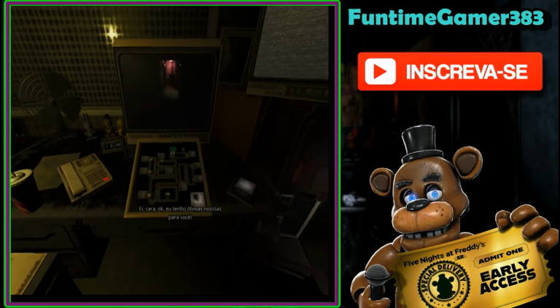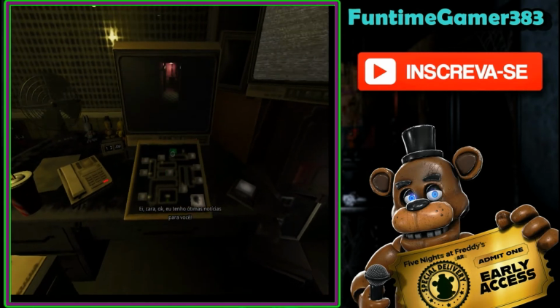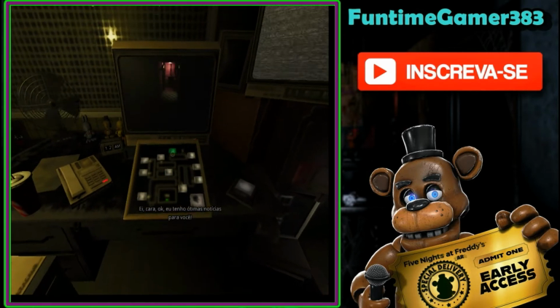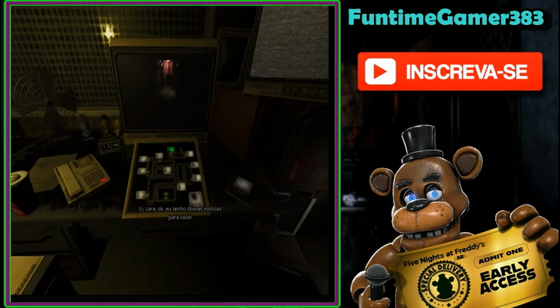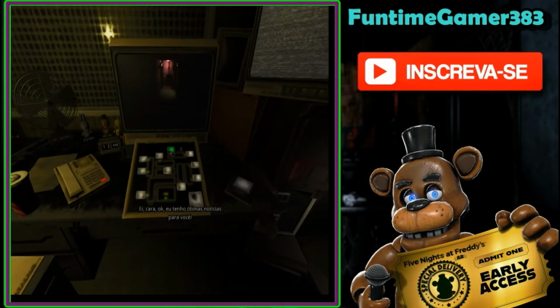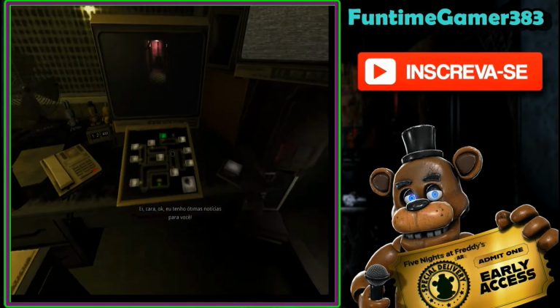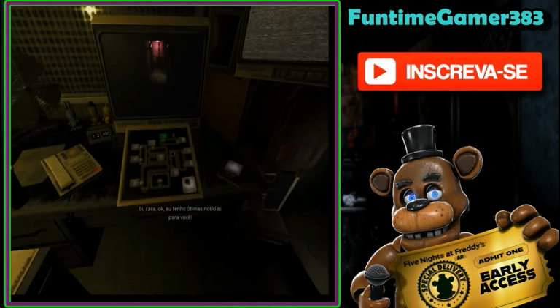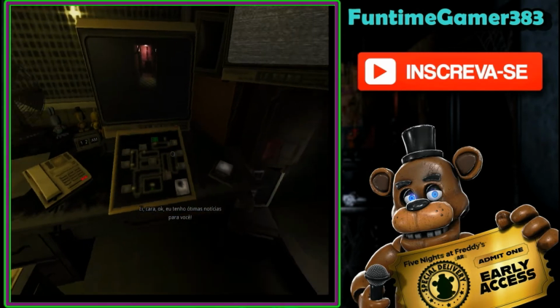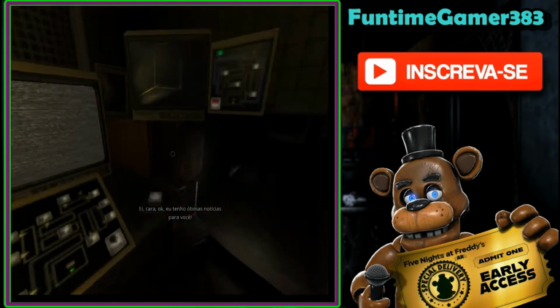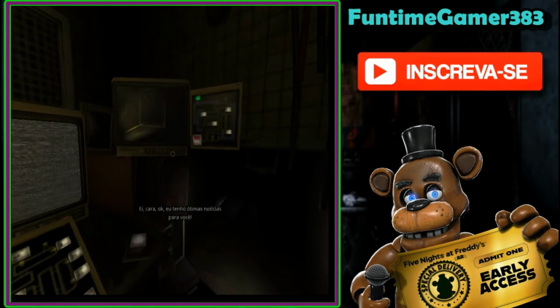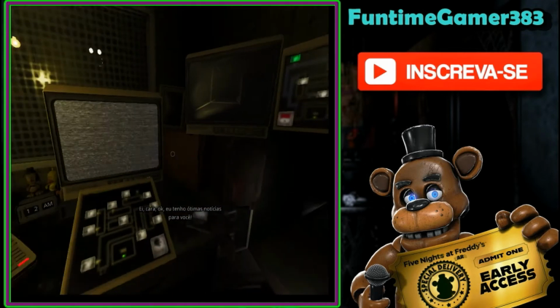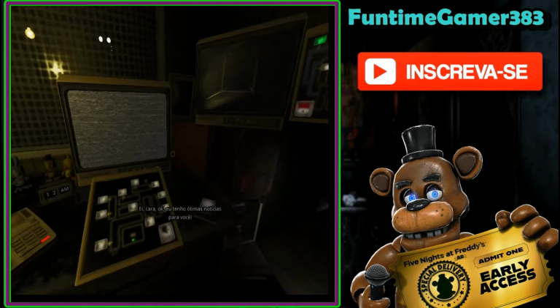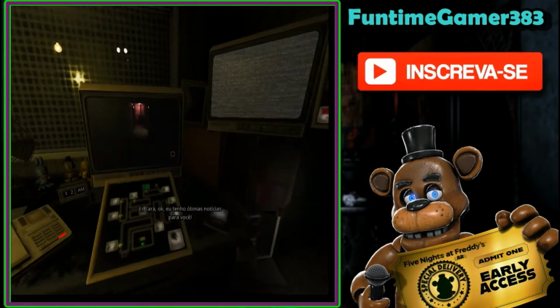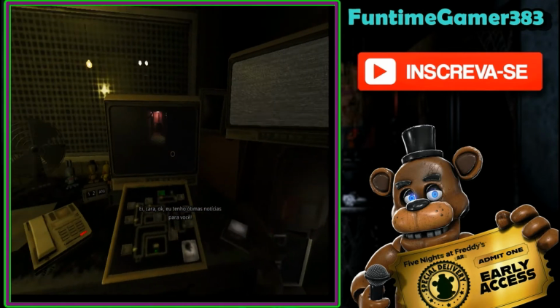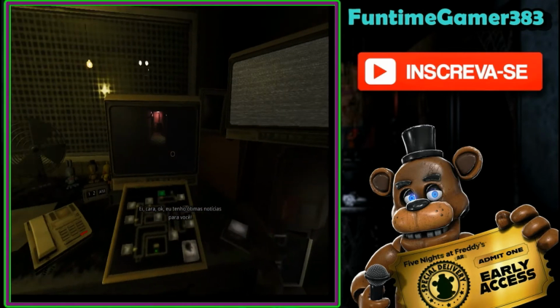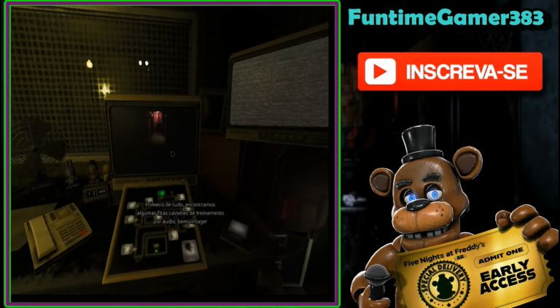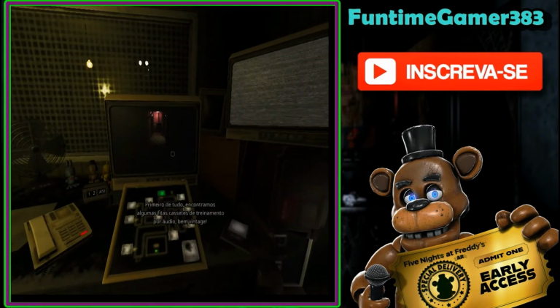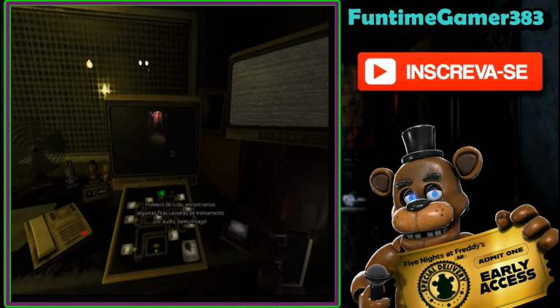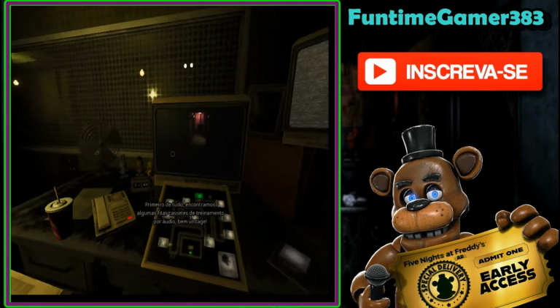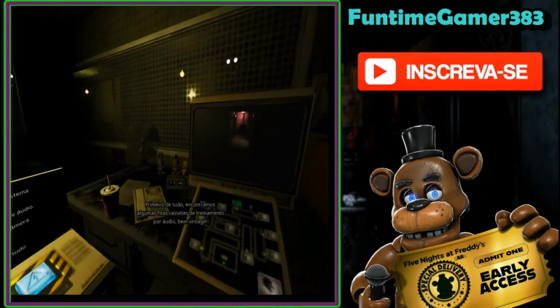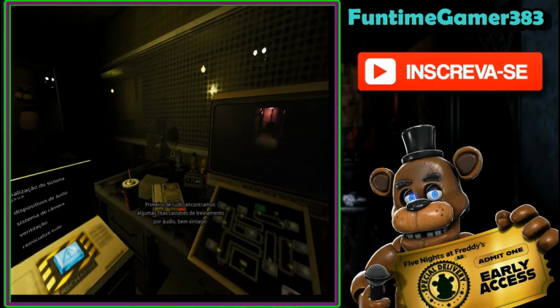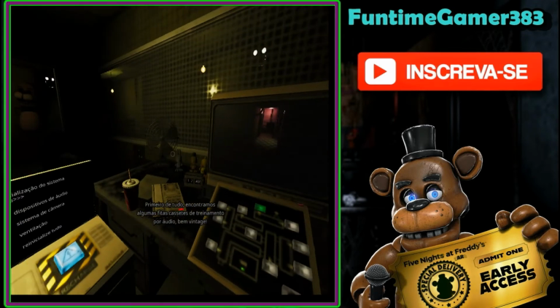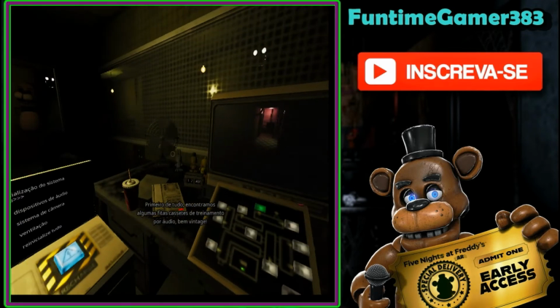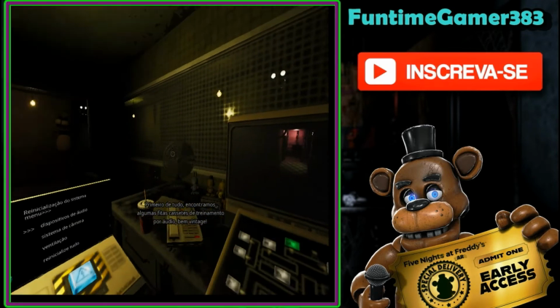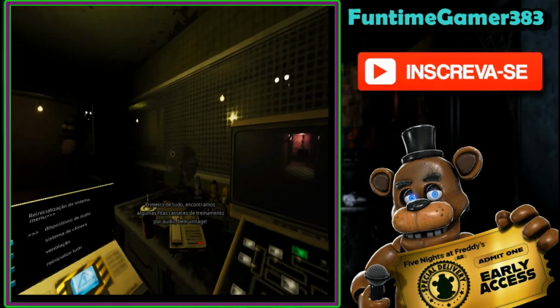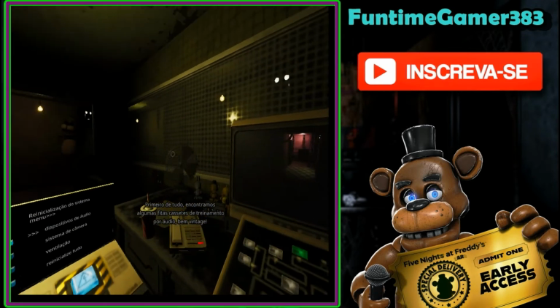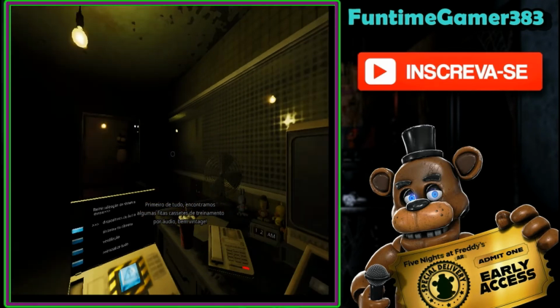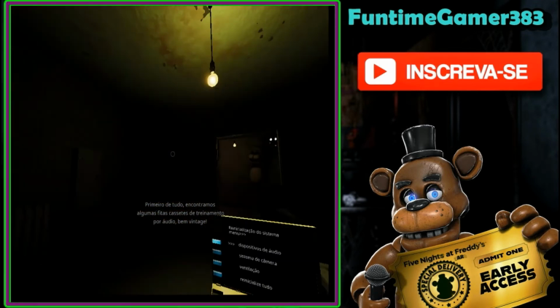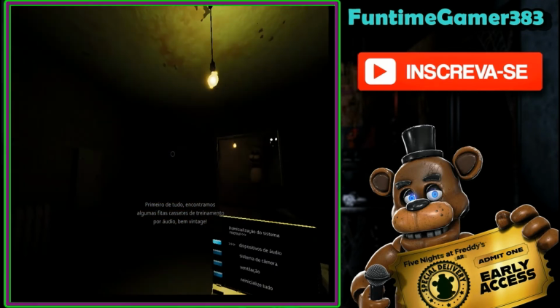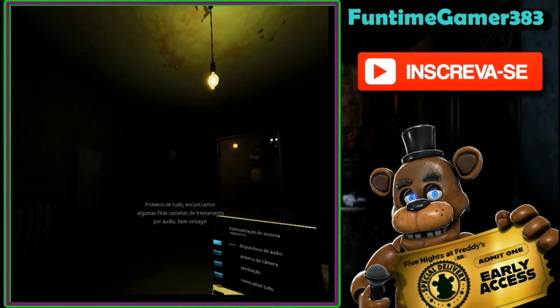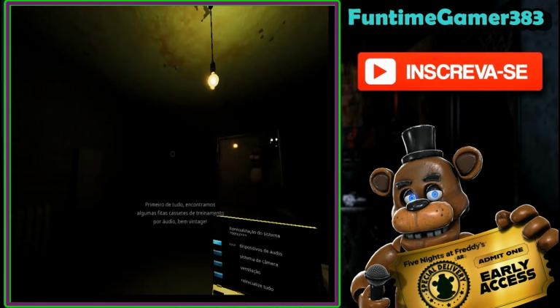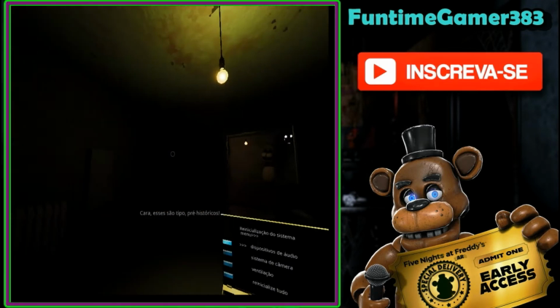Hey man, okay, I have some awesome news for you. First of all, we found some vintage audio training gazettes. Dude, these are like prehistoric.